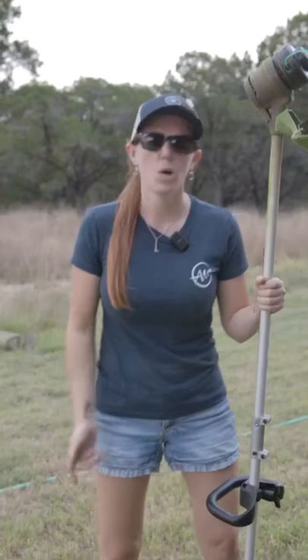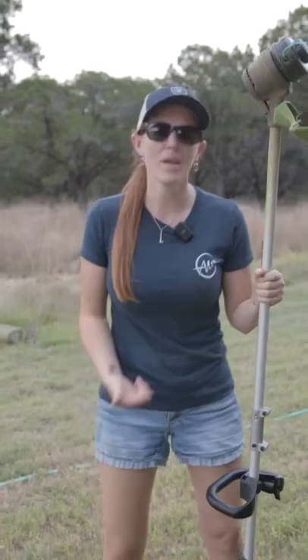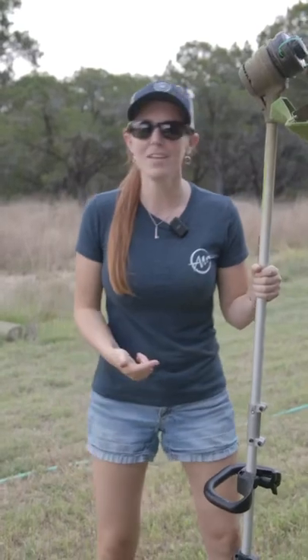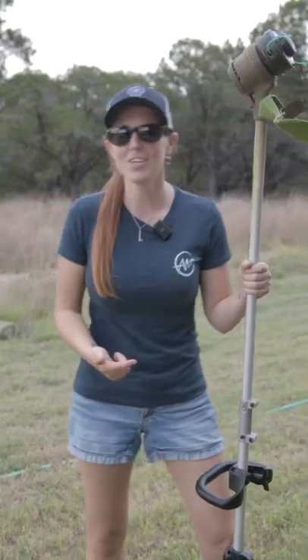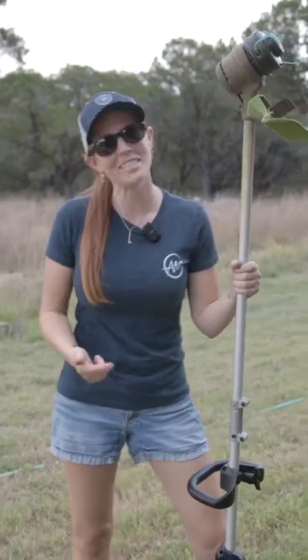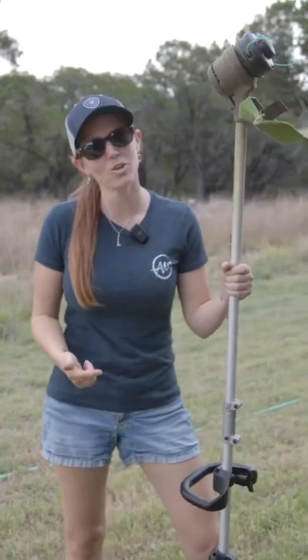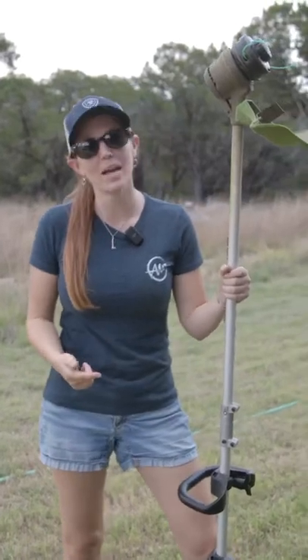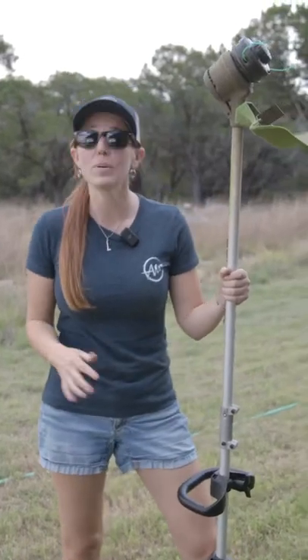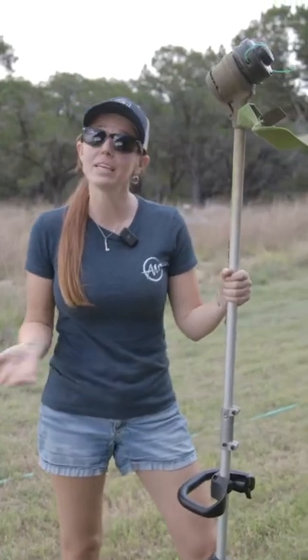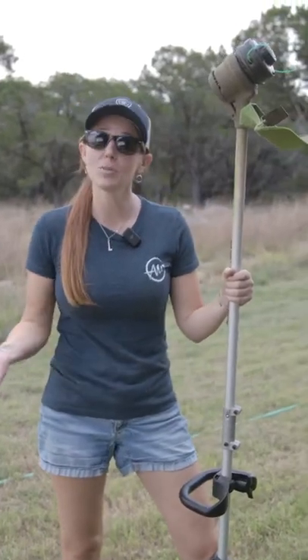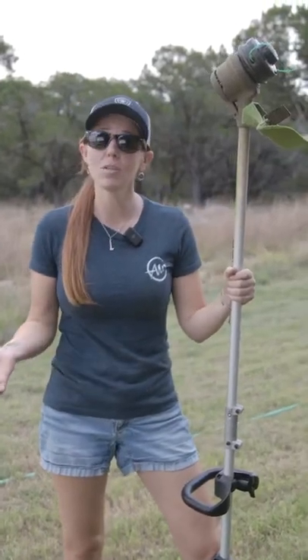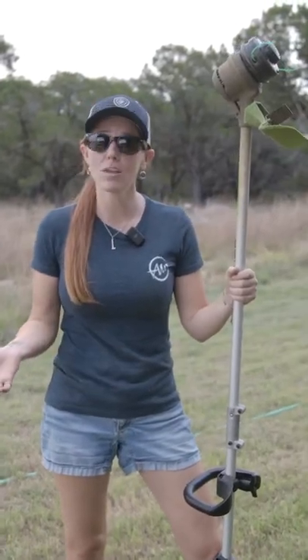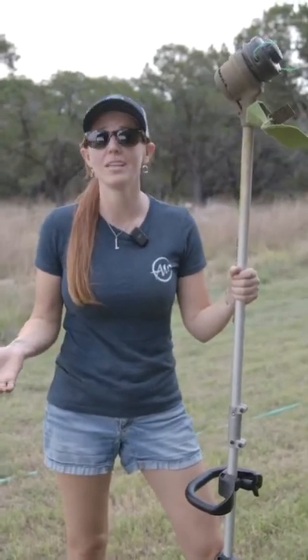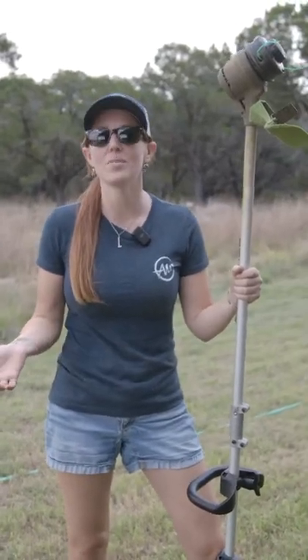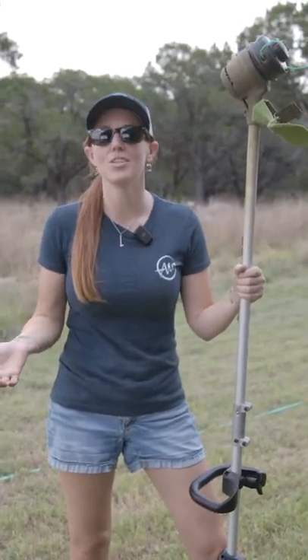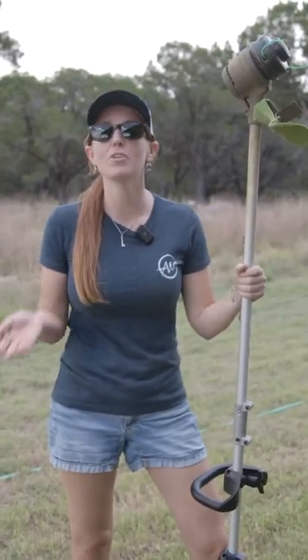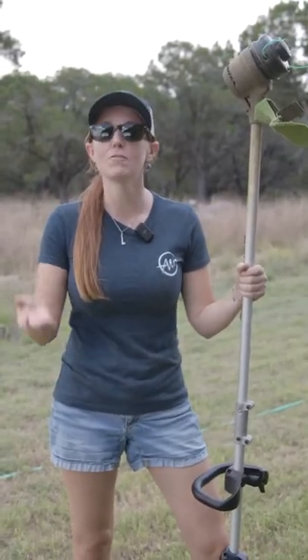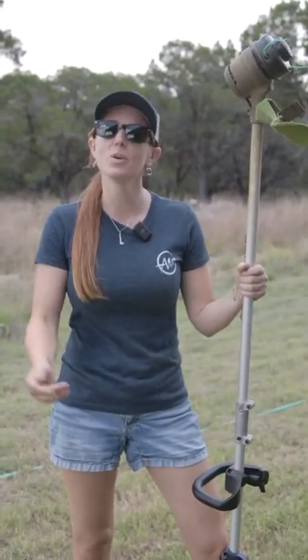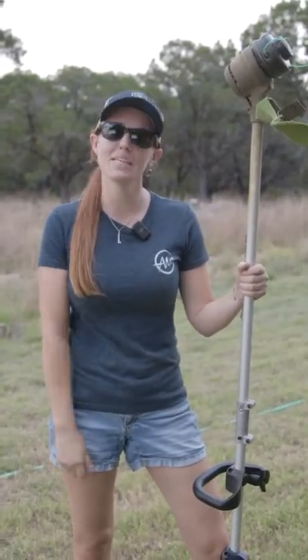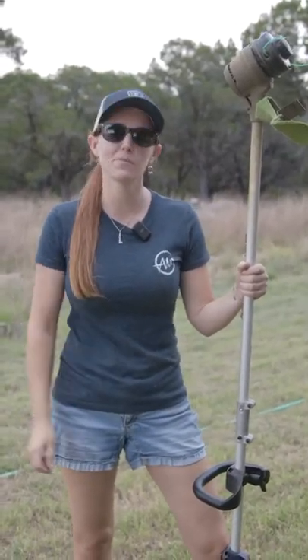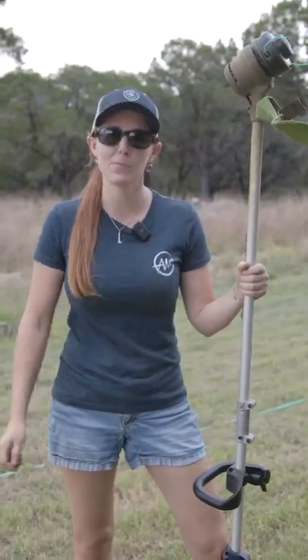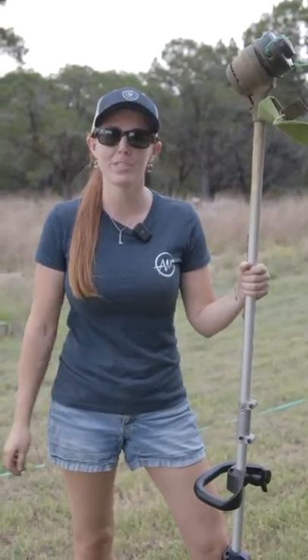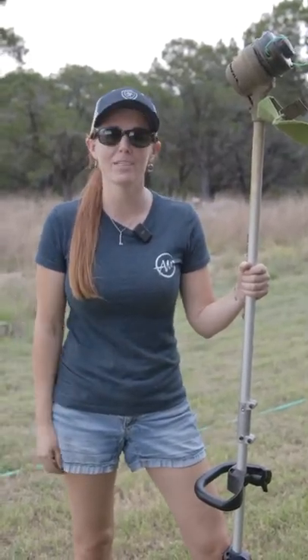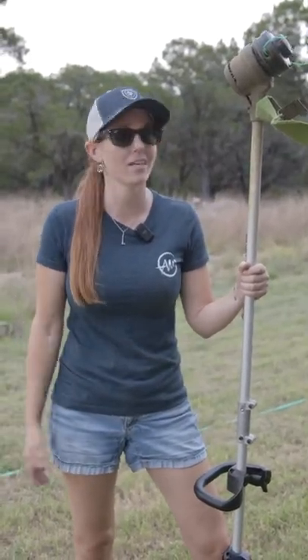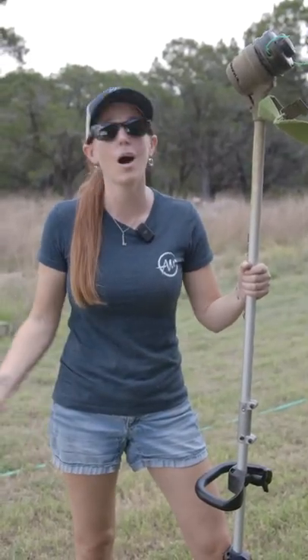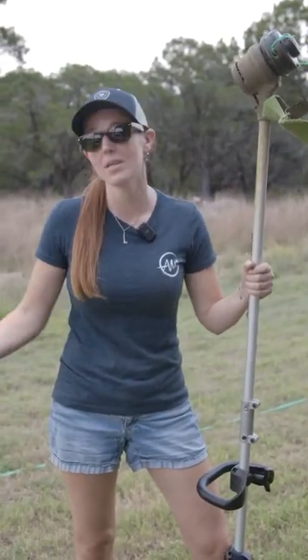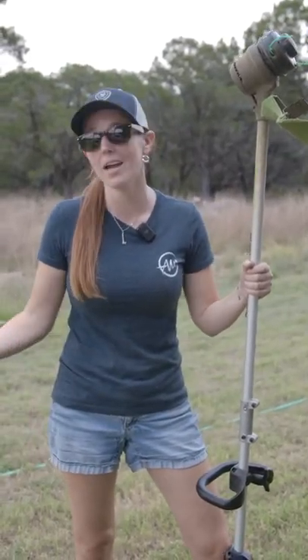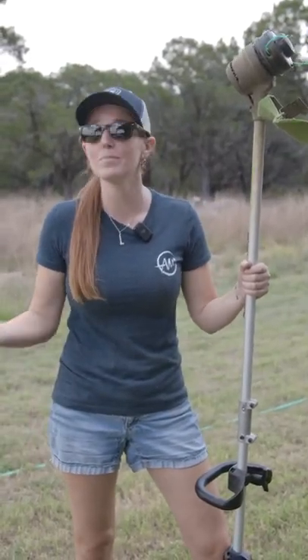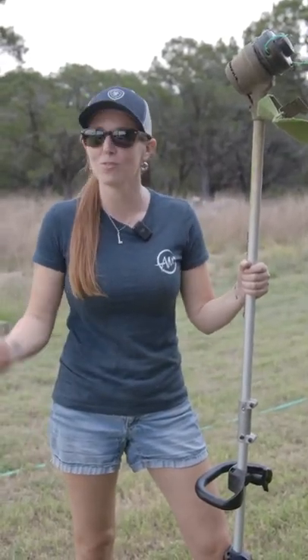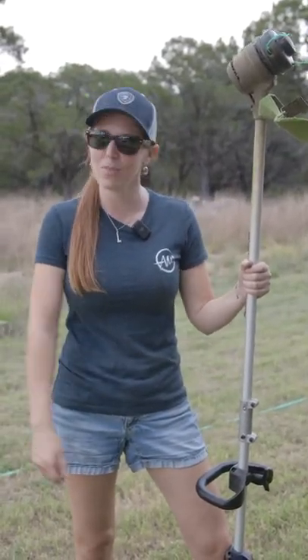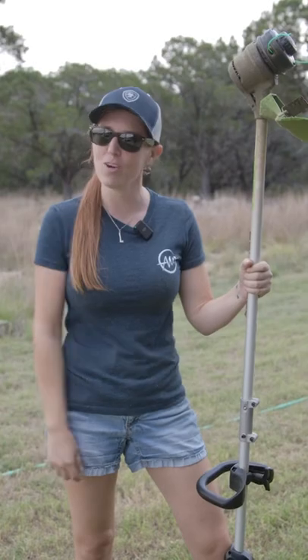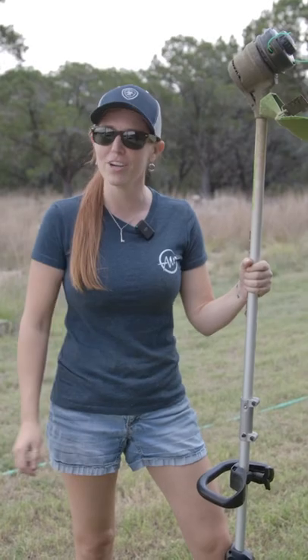A weed eater is great, but it can do a lot of damage. Here are four tips for protecting common items around the yard.